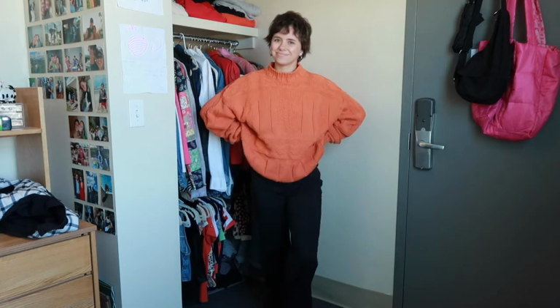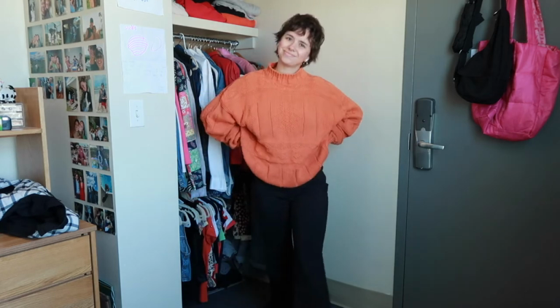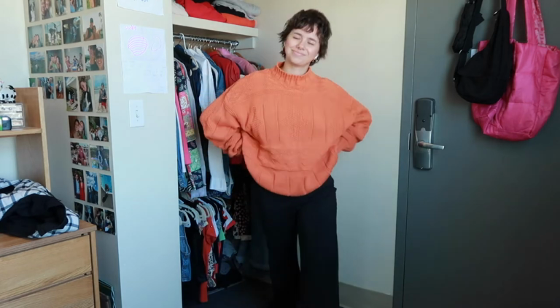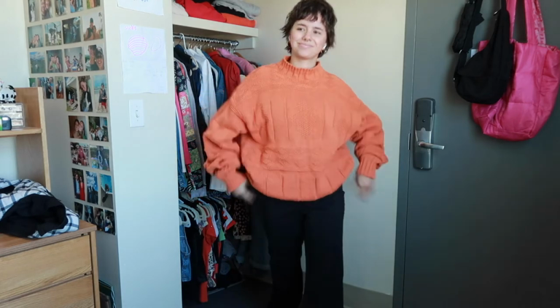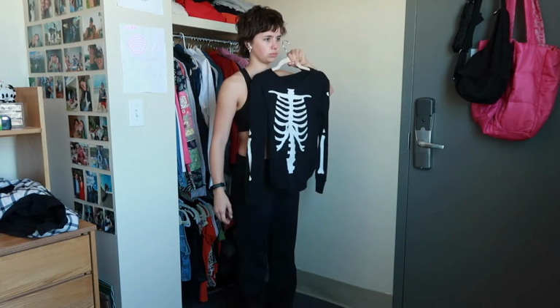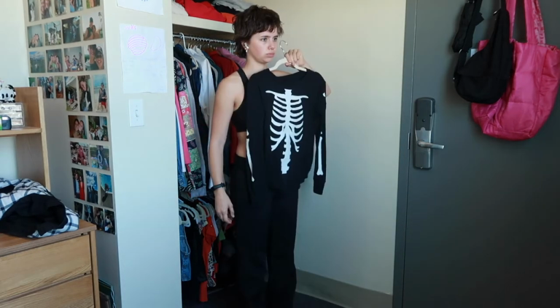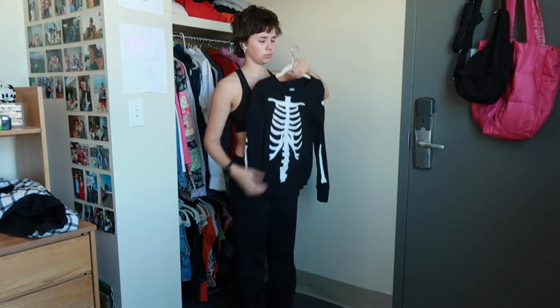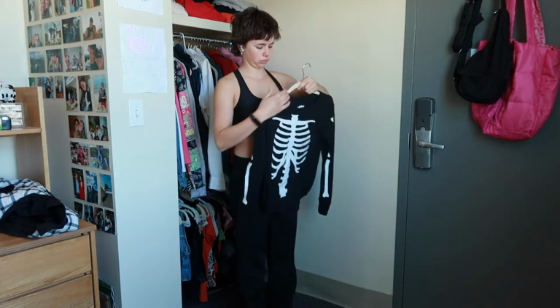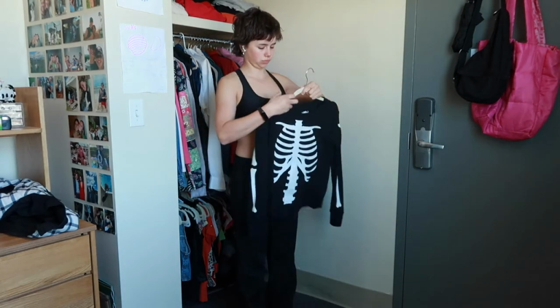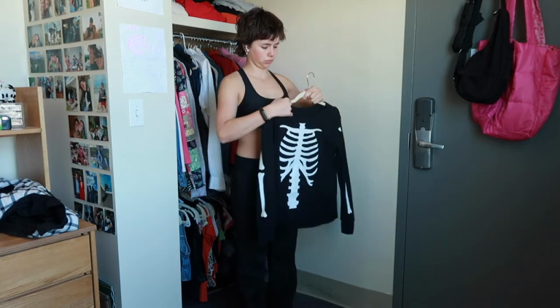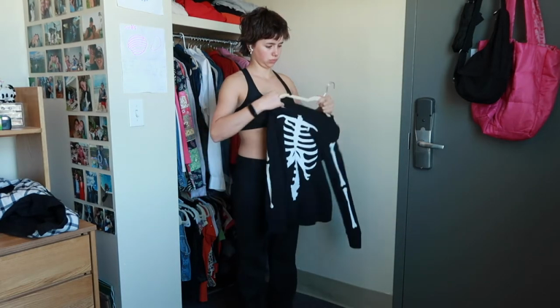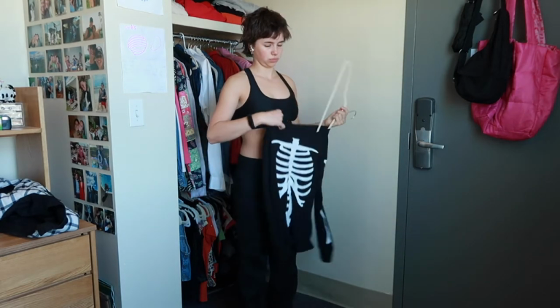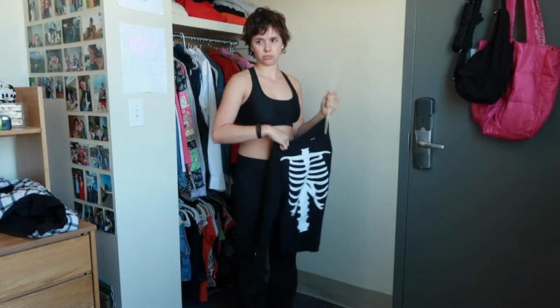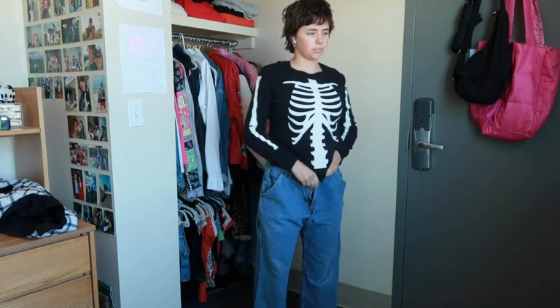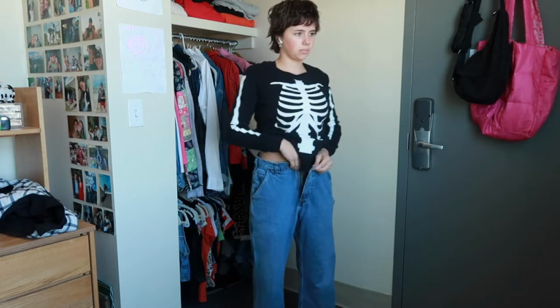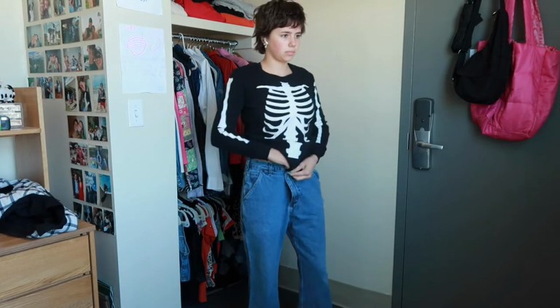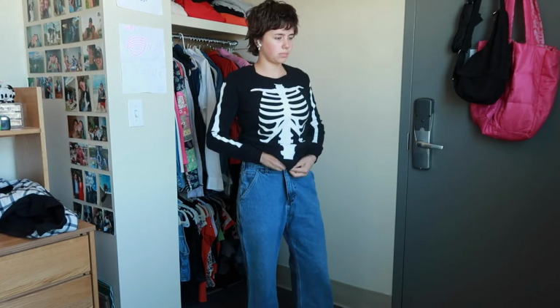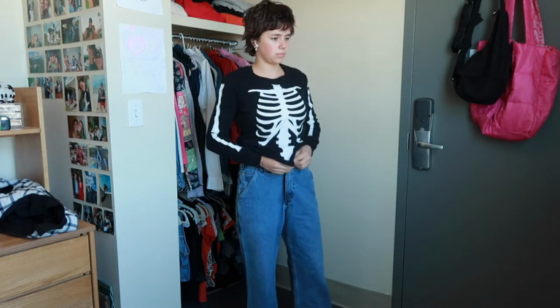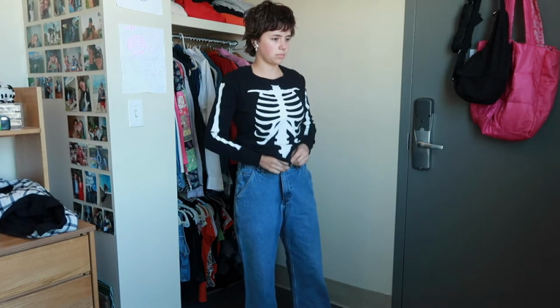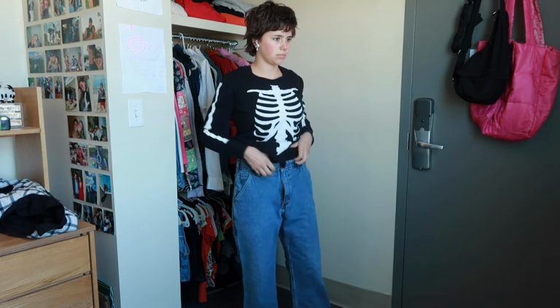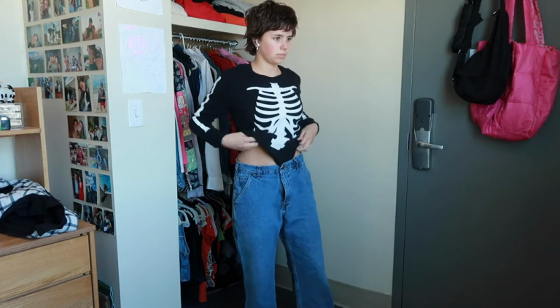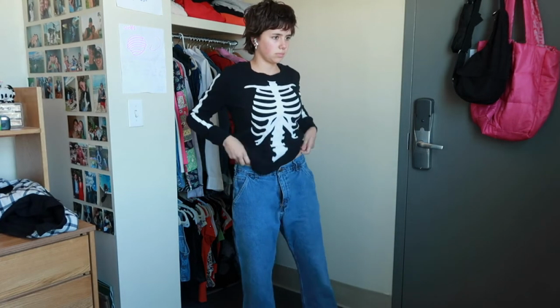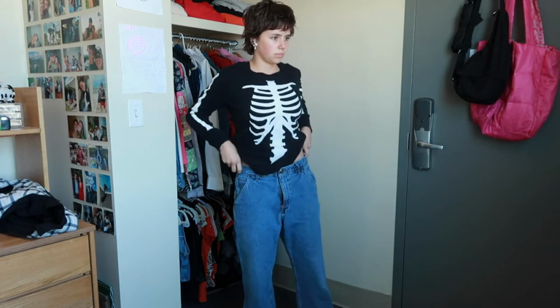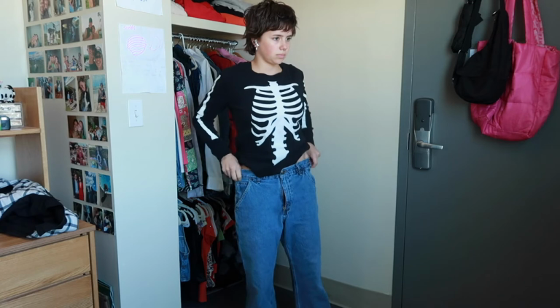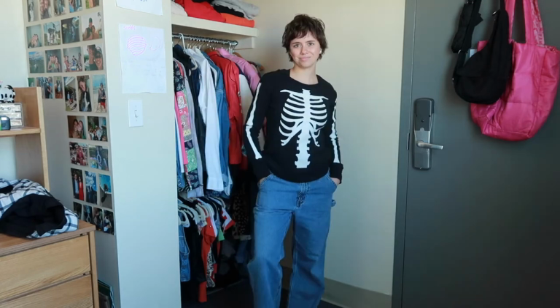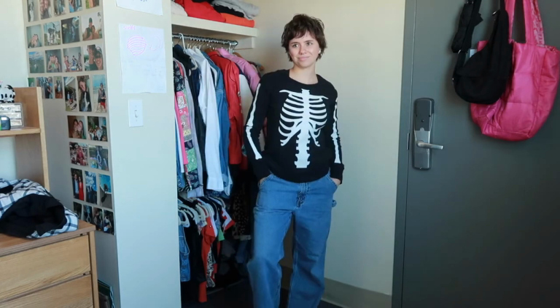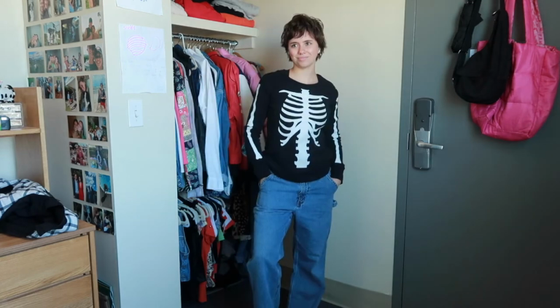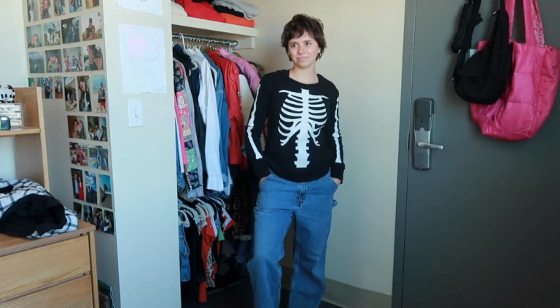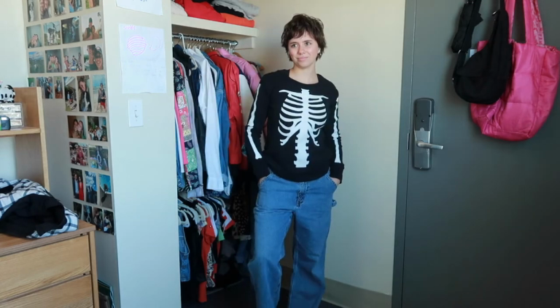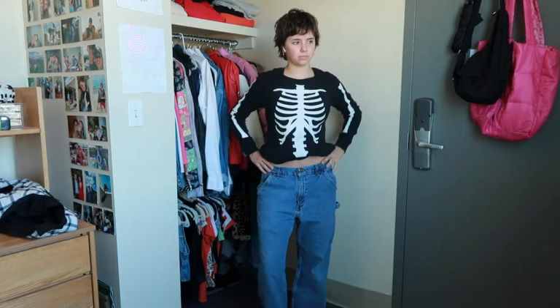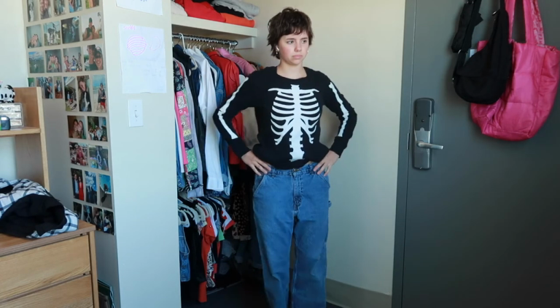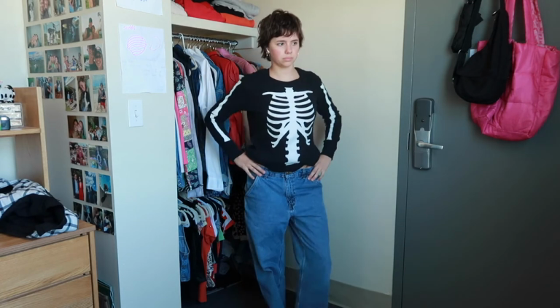This shirt is fairly new — it was Phoebe Bridgers-inspired, from eBay — and then my Carhartt jeans. You guys have seen these a million times.